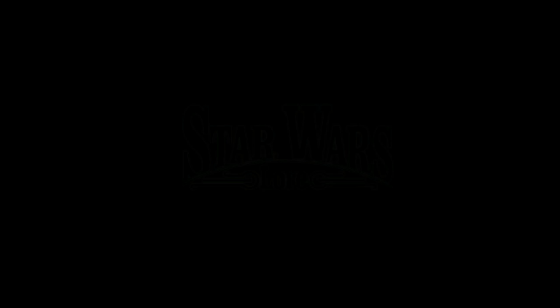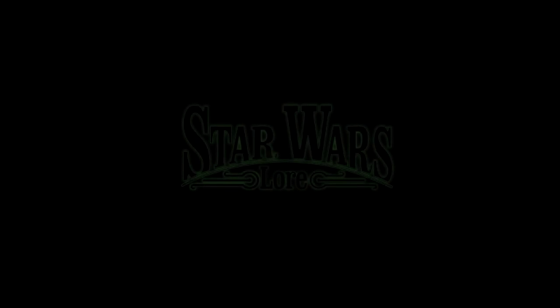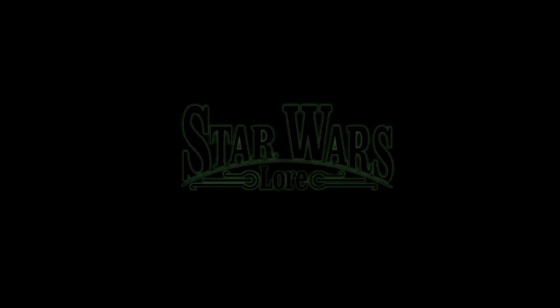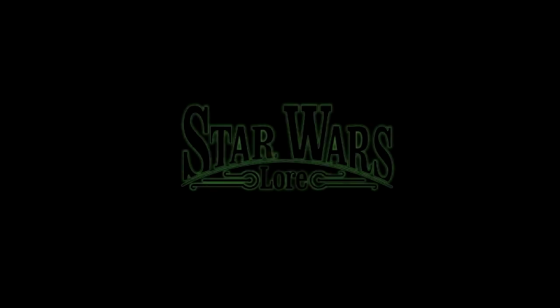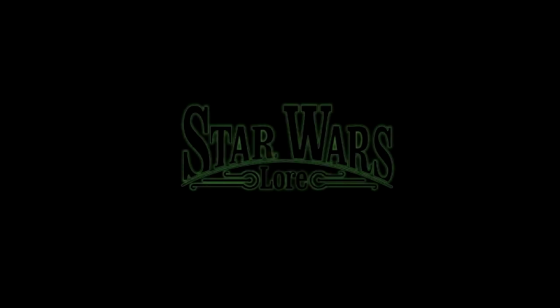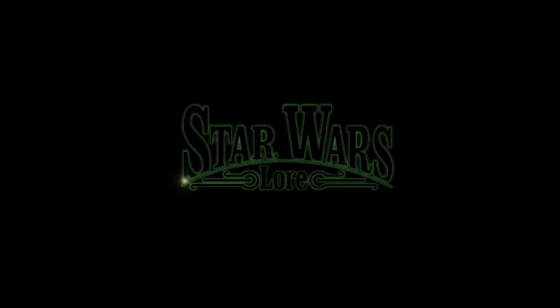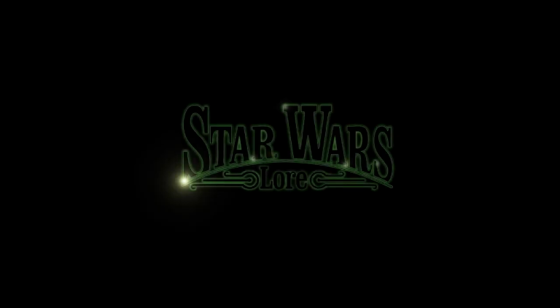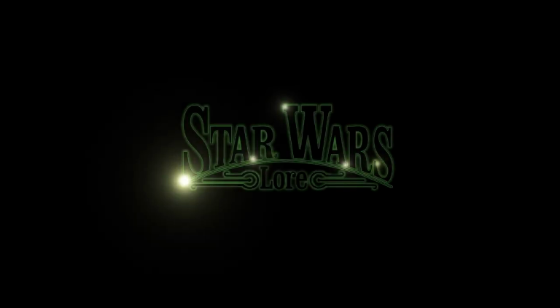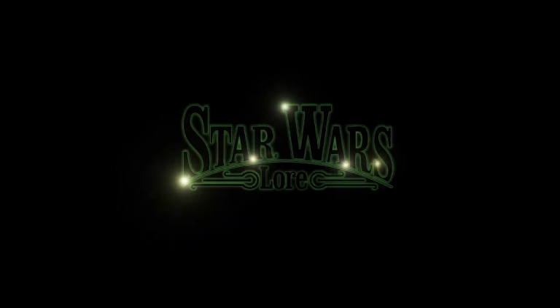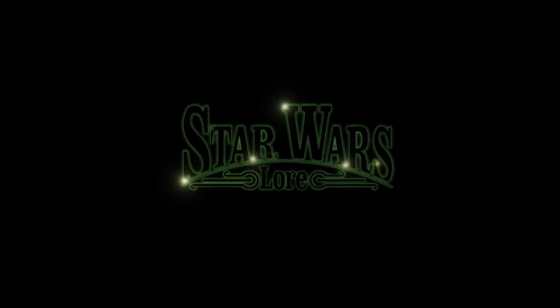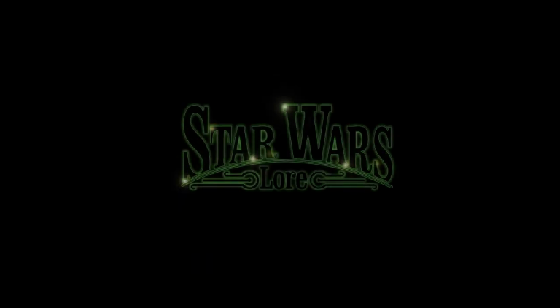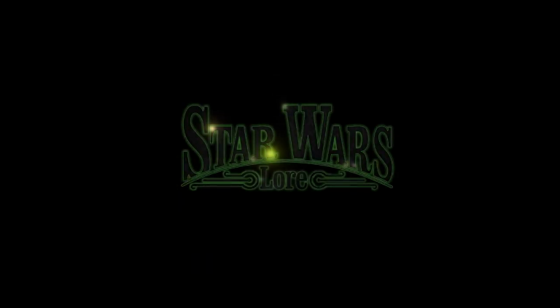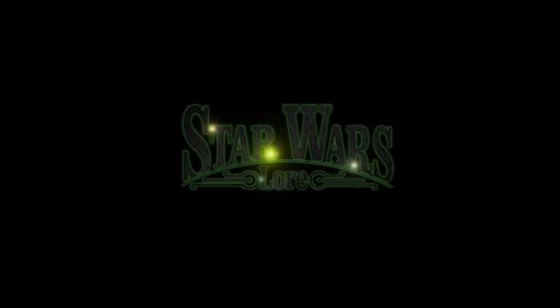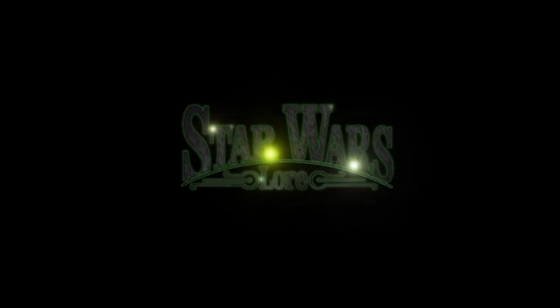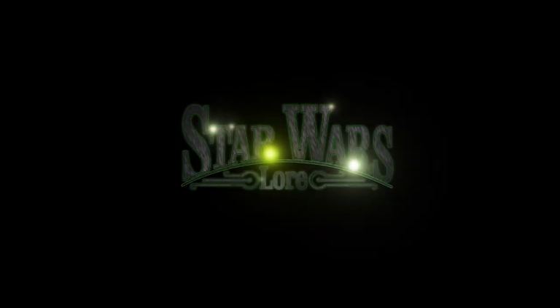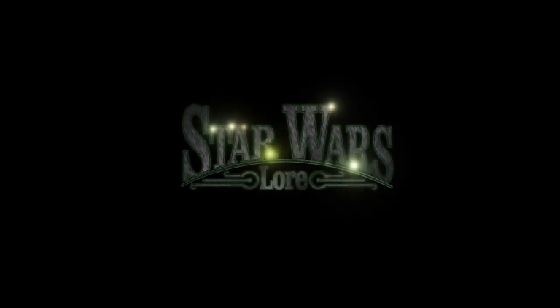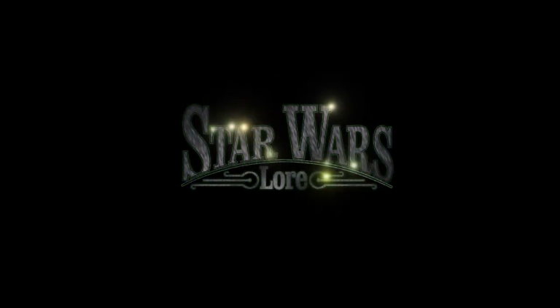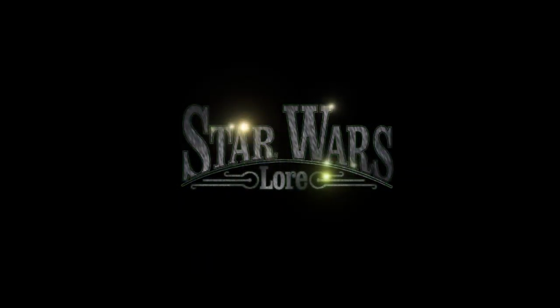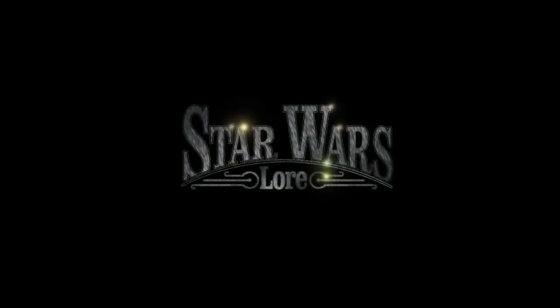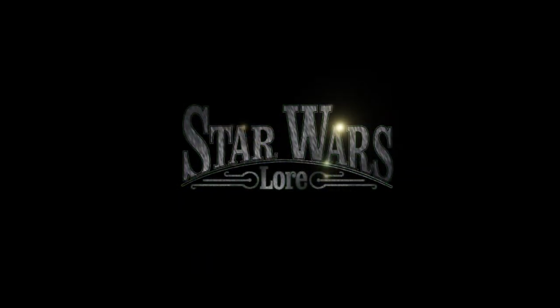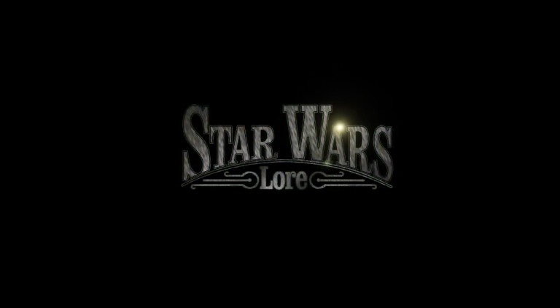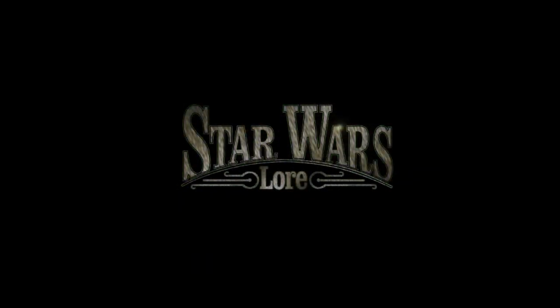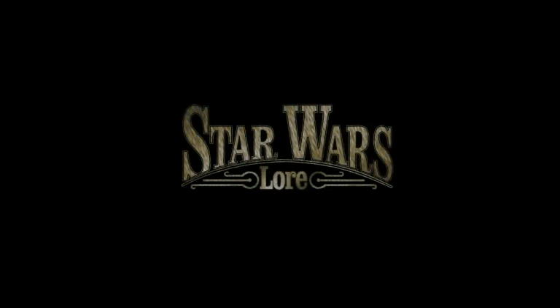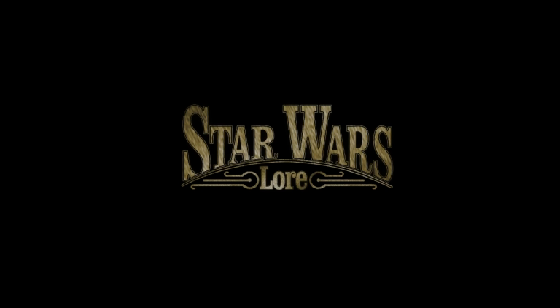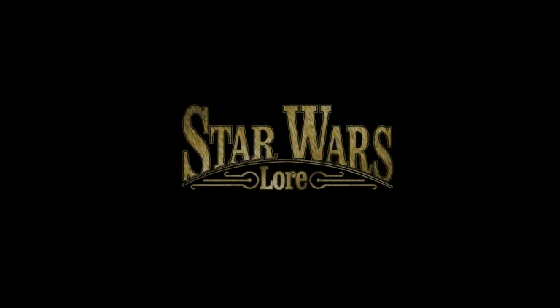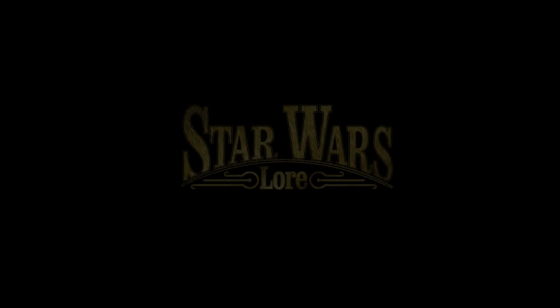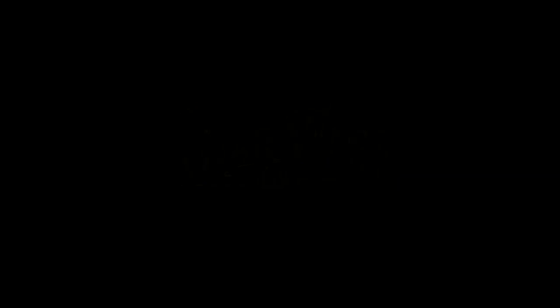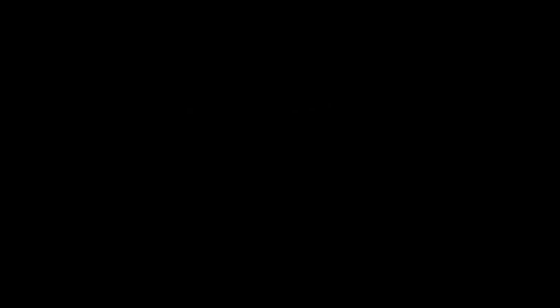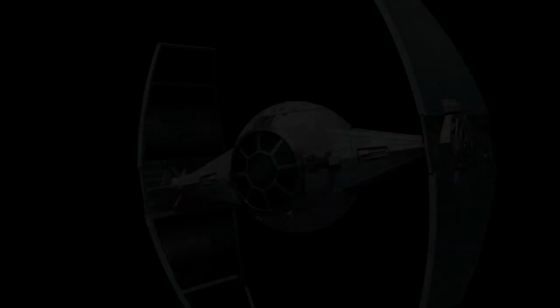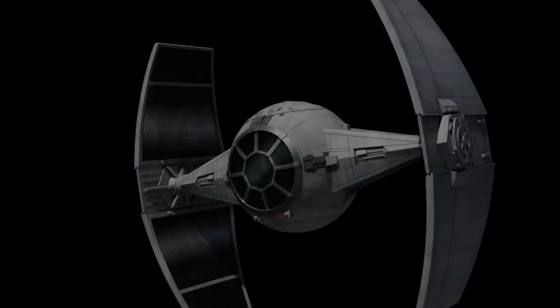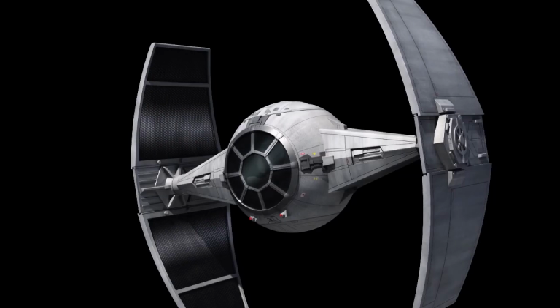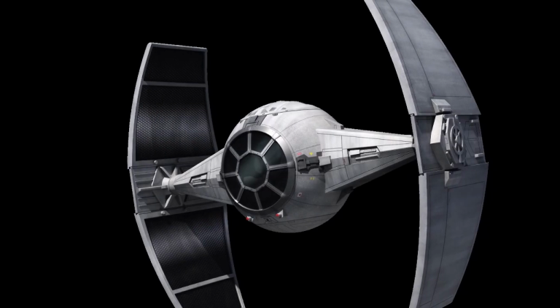Hello there and welcome to Star Wars Lore. Today's video is all about the TIE Advanced V-1, which is the predecessor to Darth Vader's TIE Advanced X-1.